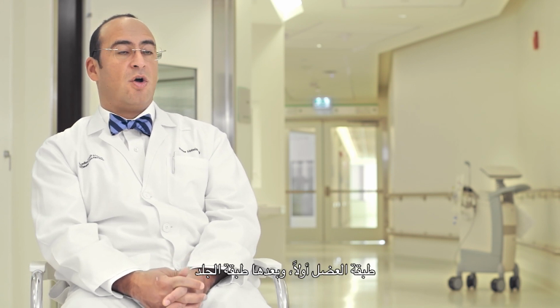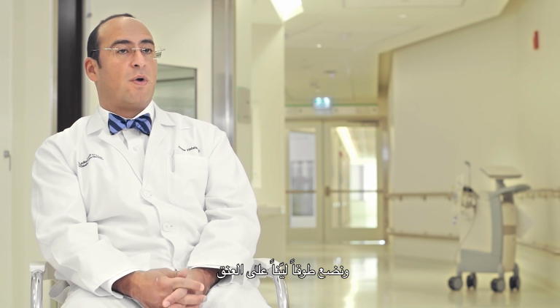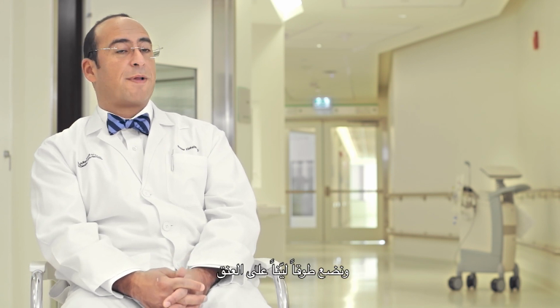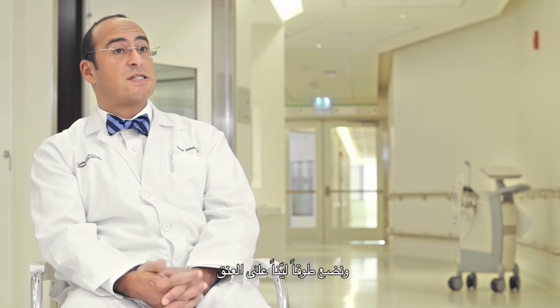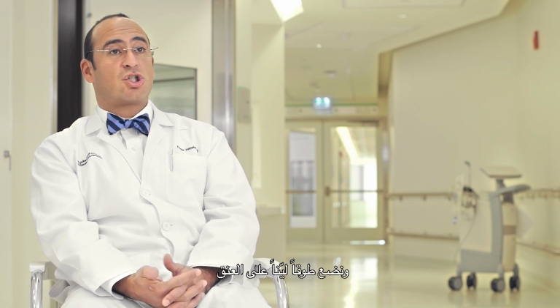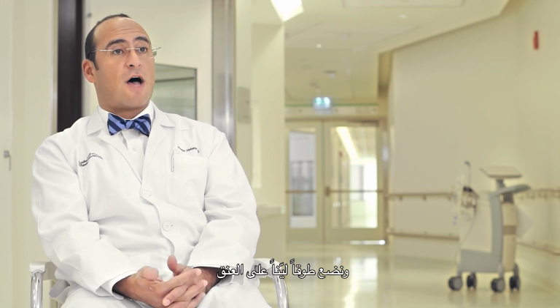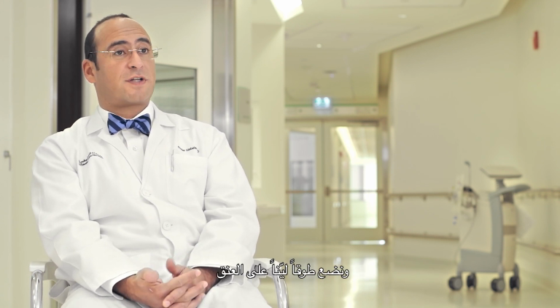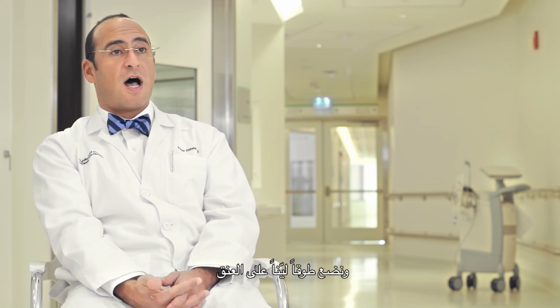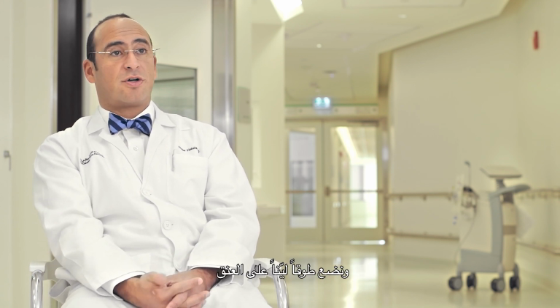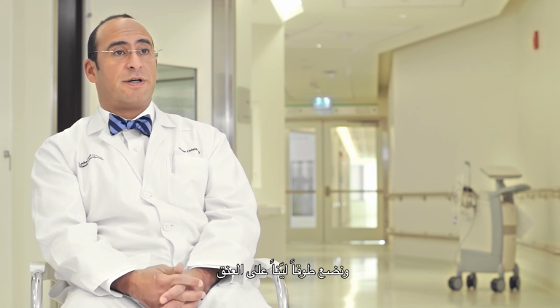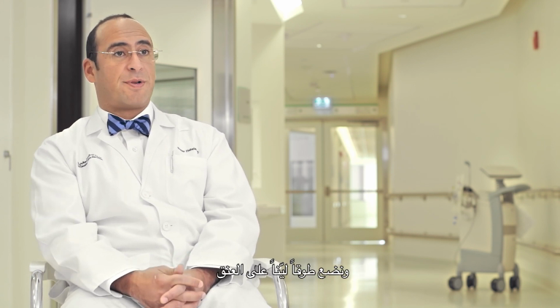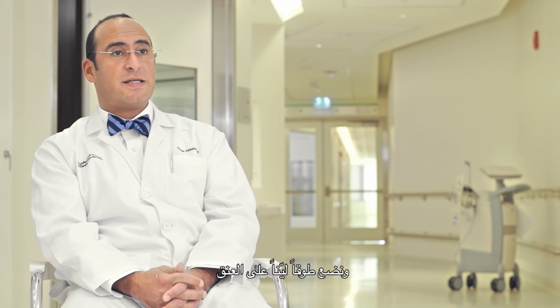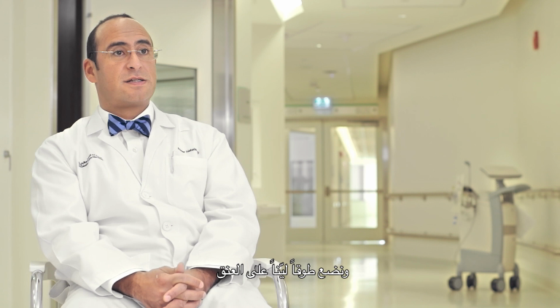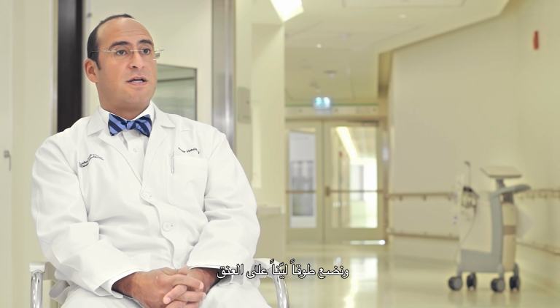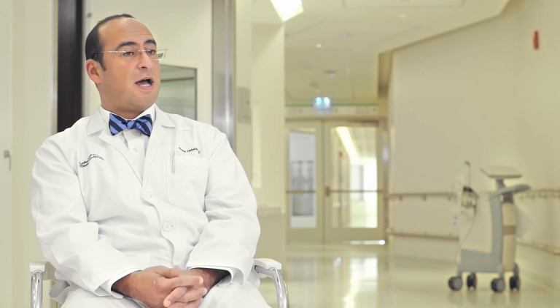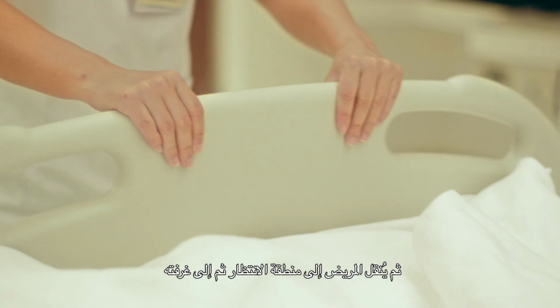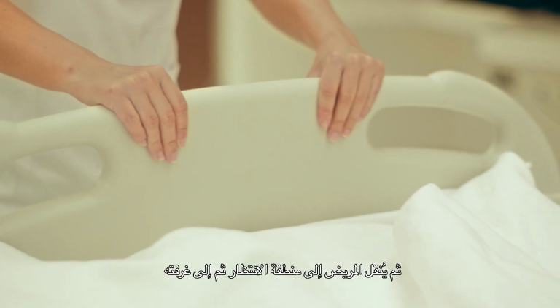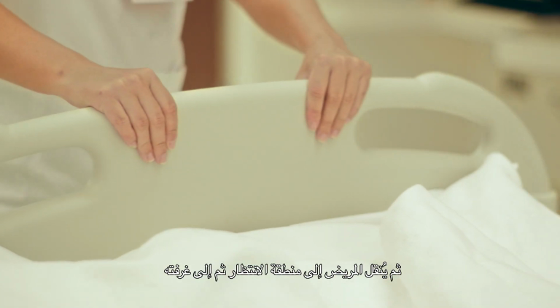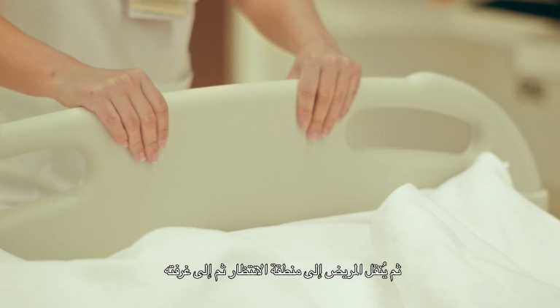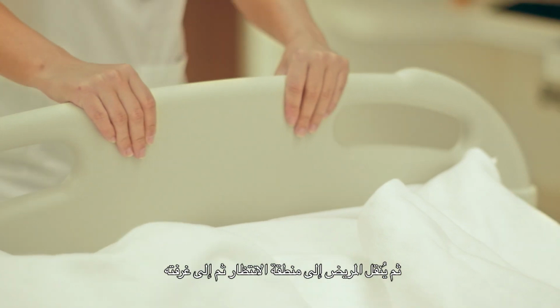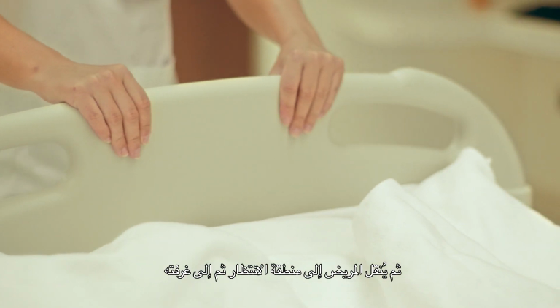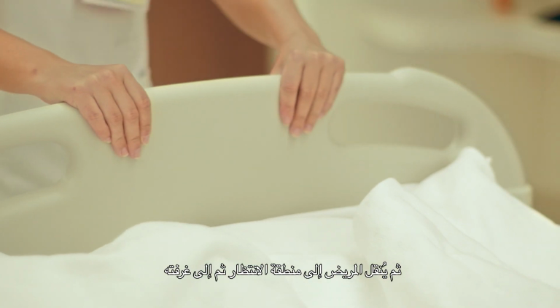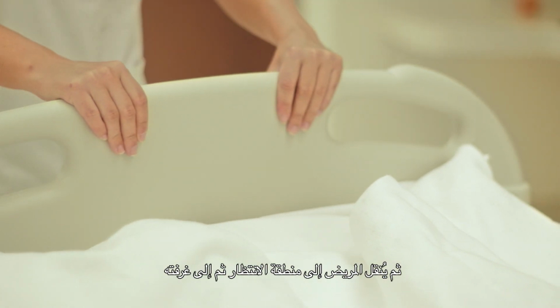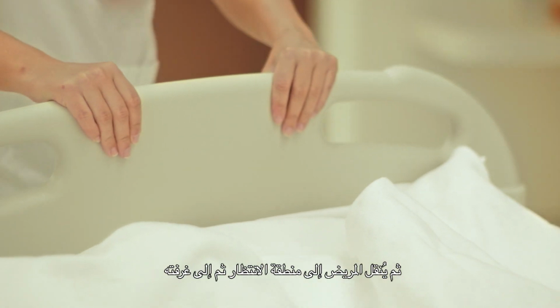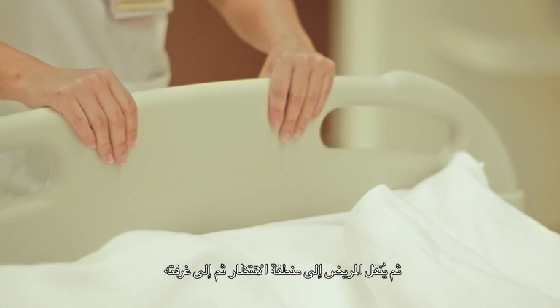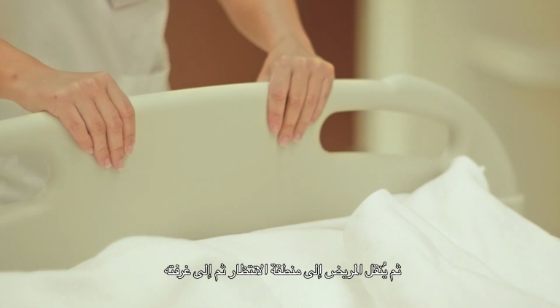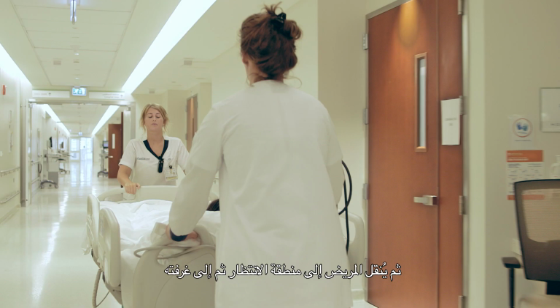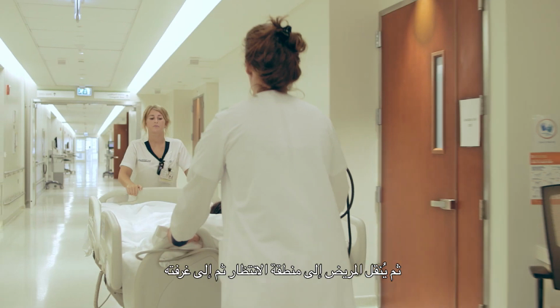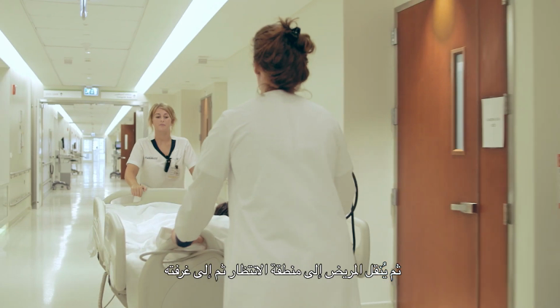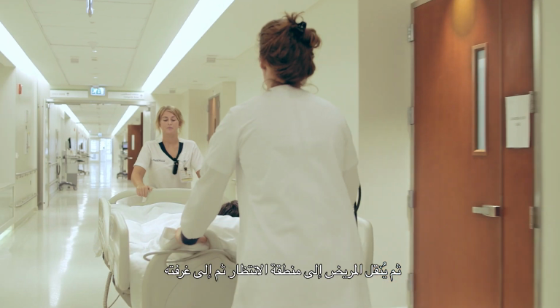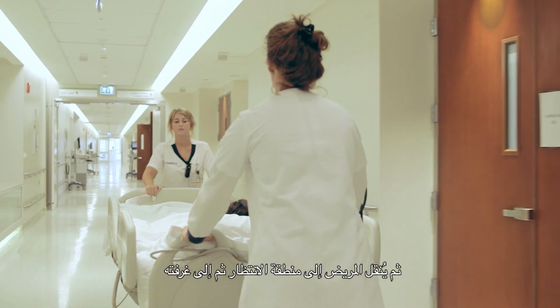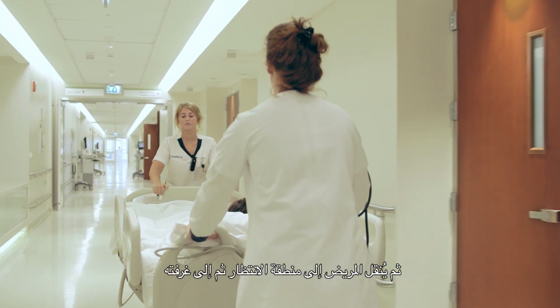We close it in layers with the muscle and then the skin. We place a soft collar and the patient is brought up to the holding area and then to the room.